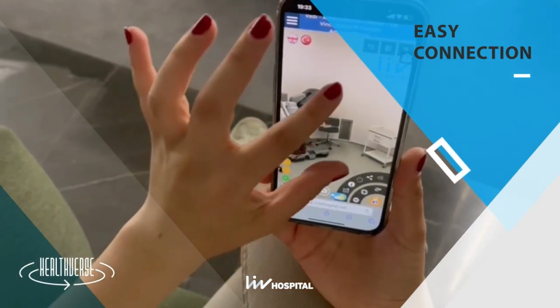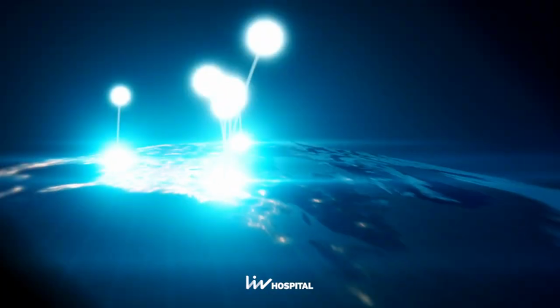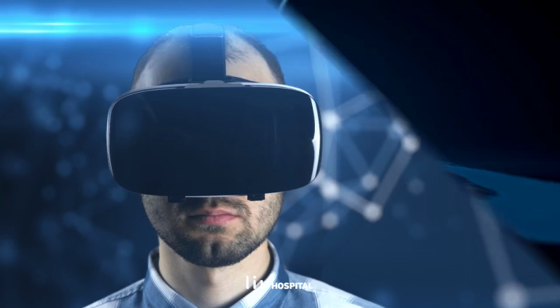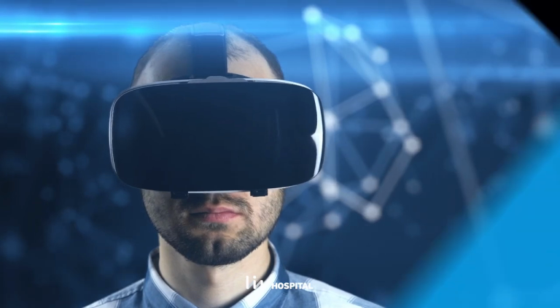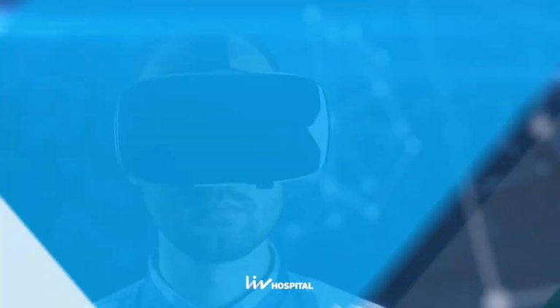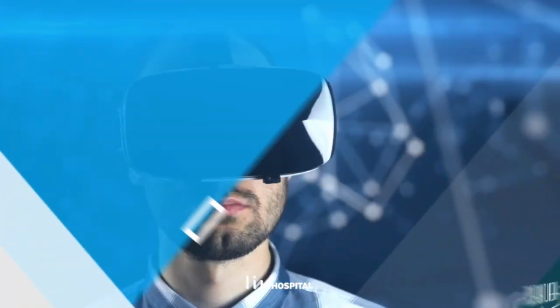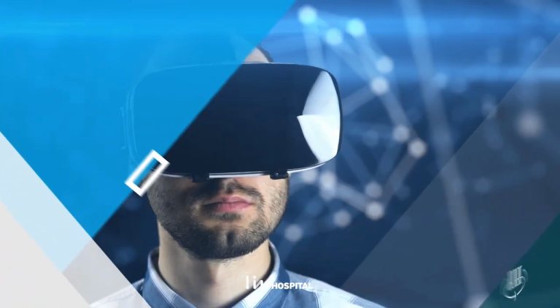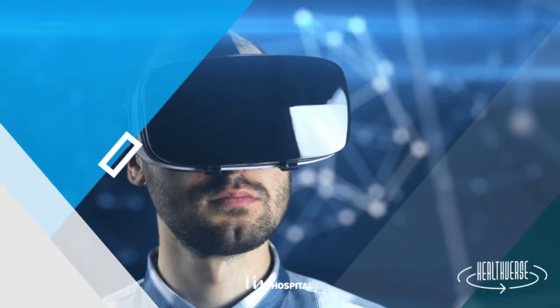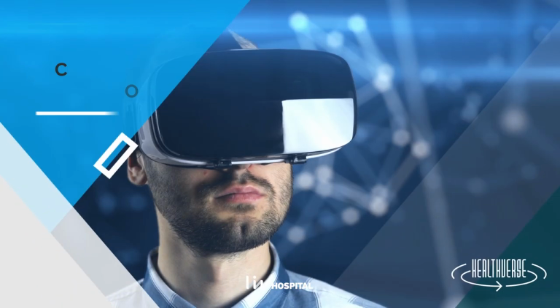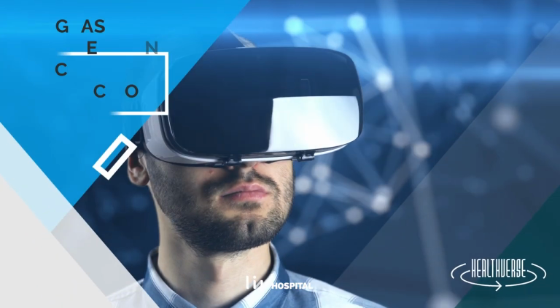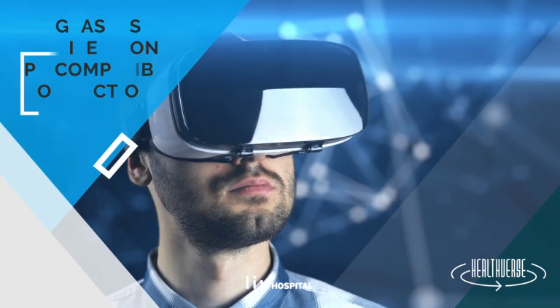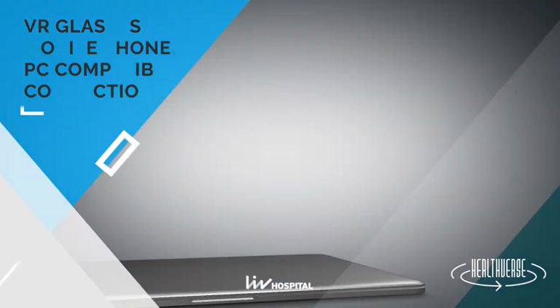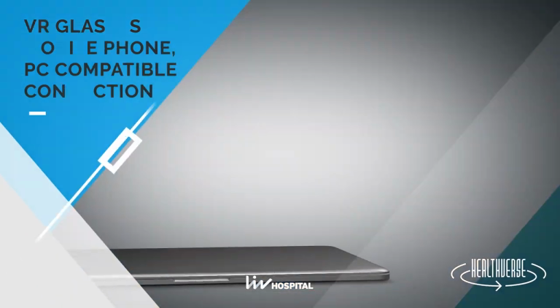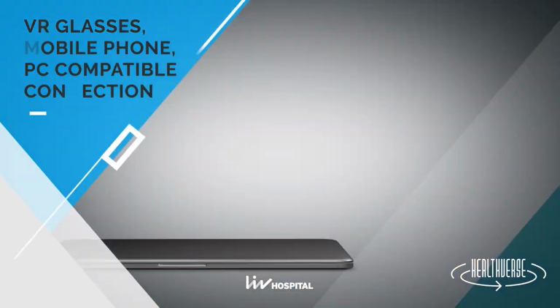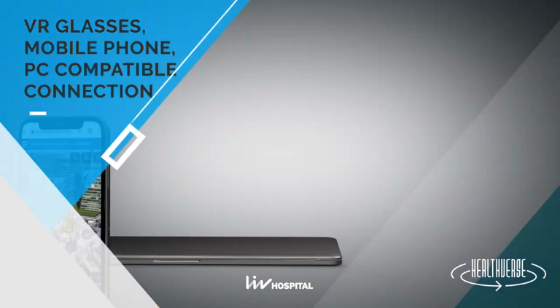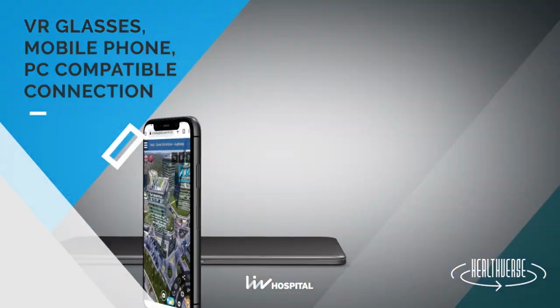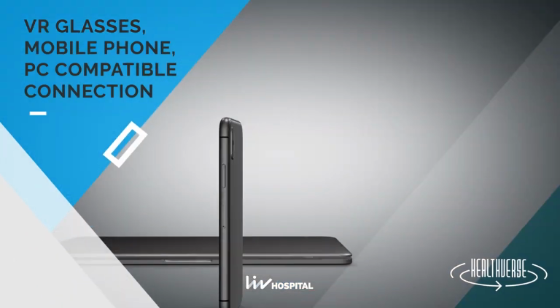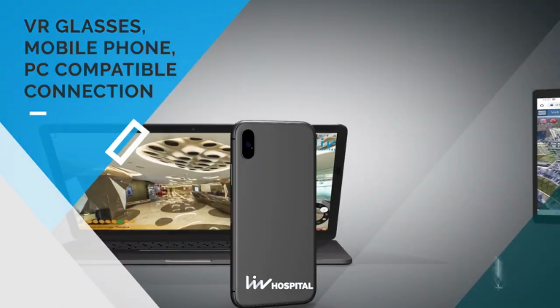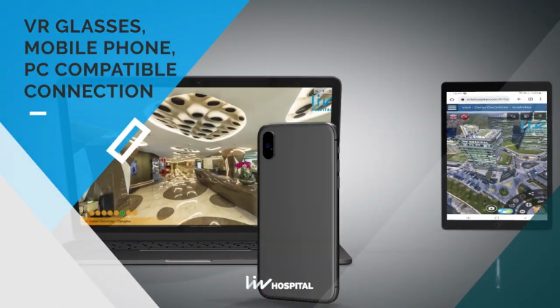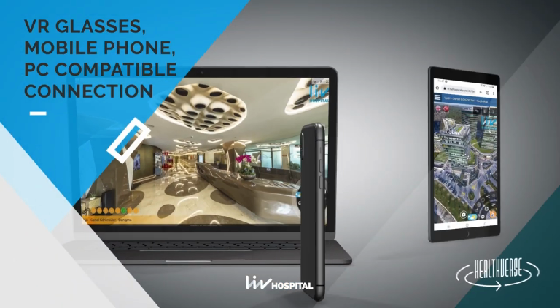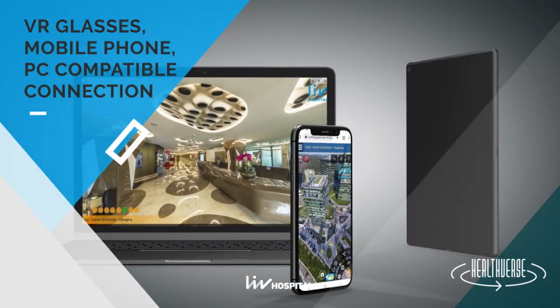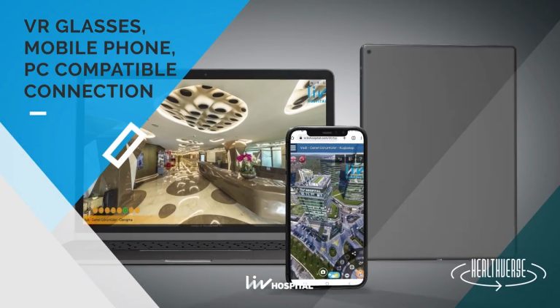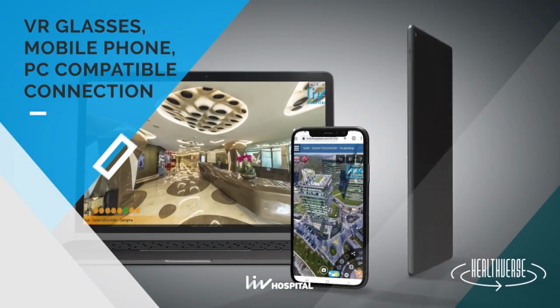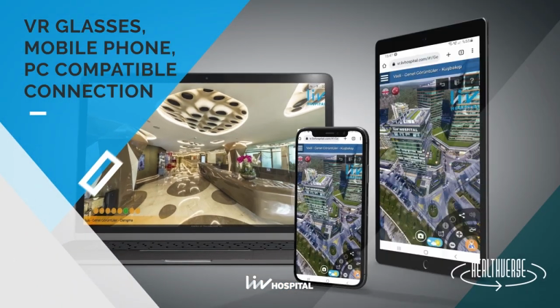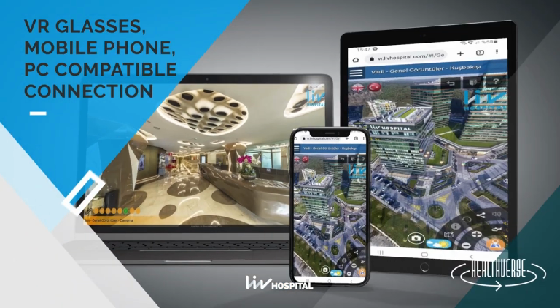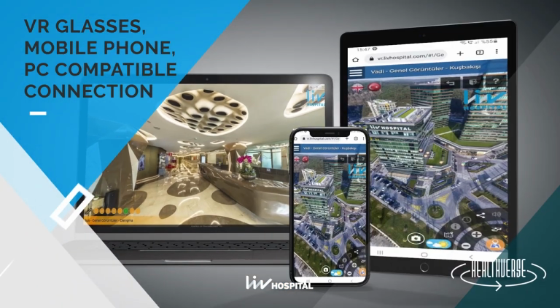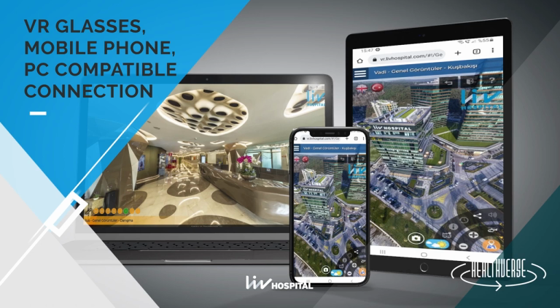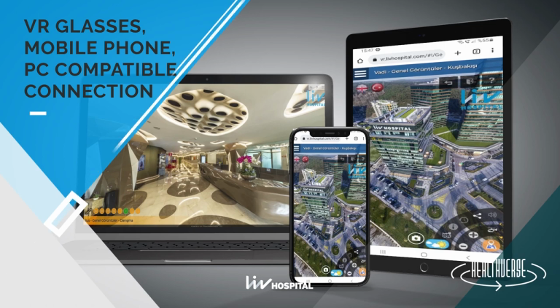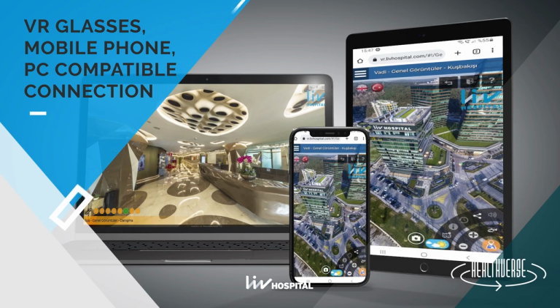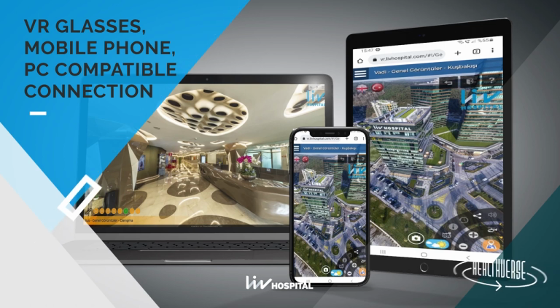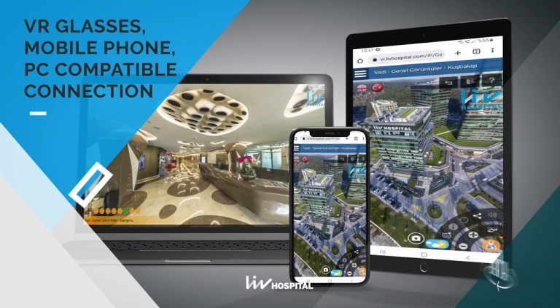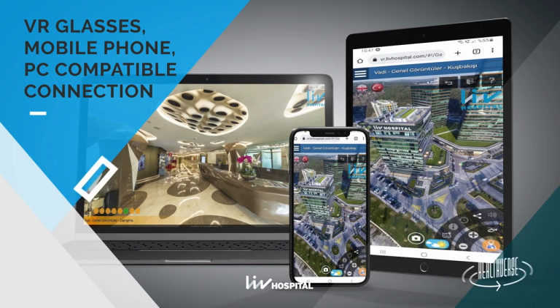Accessing Healthverse is quick and easy, whether using VR goggles, a mobile phone, or a computer.